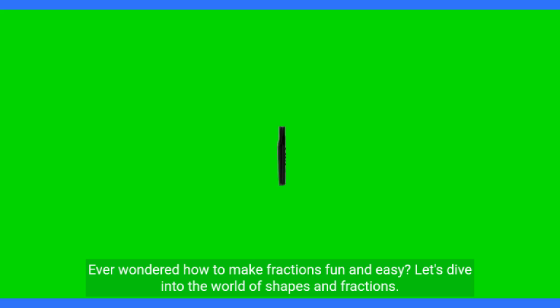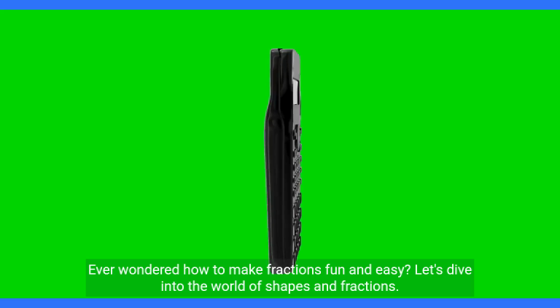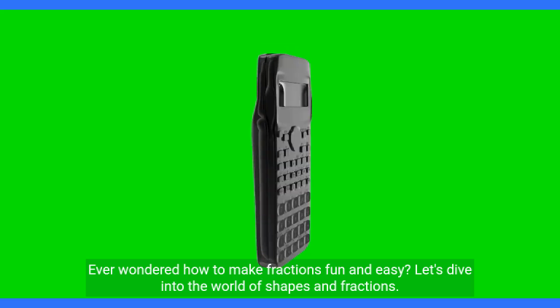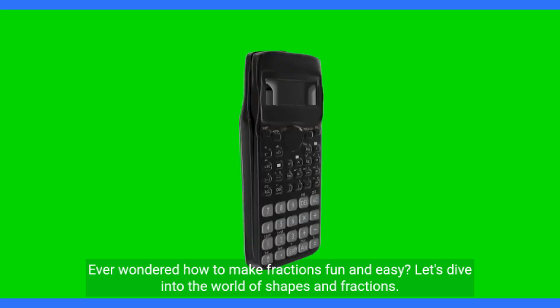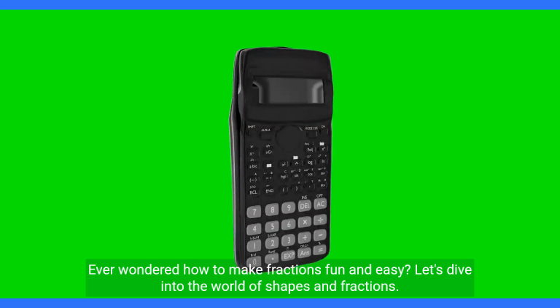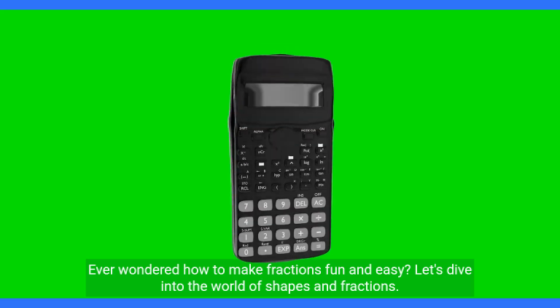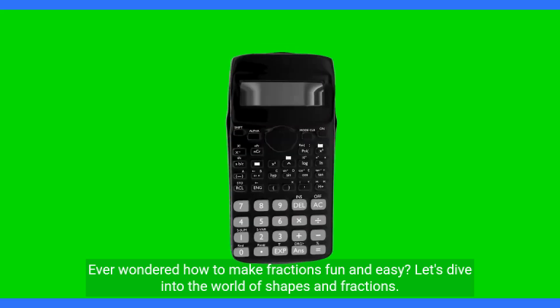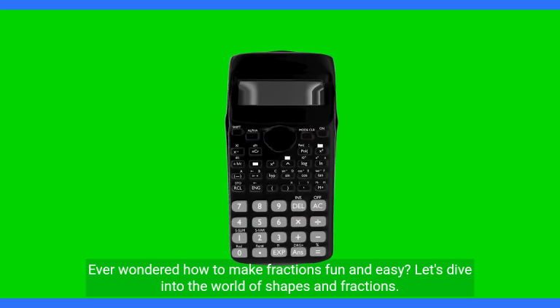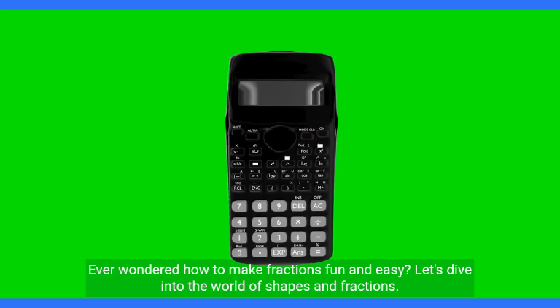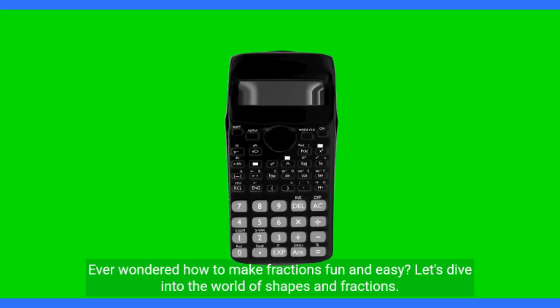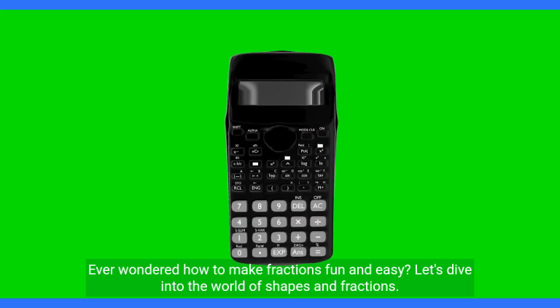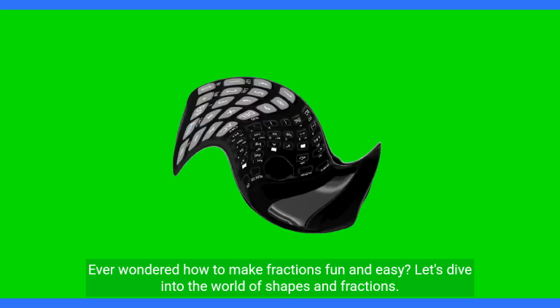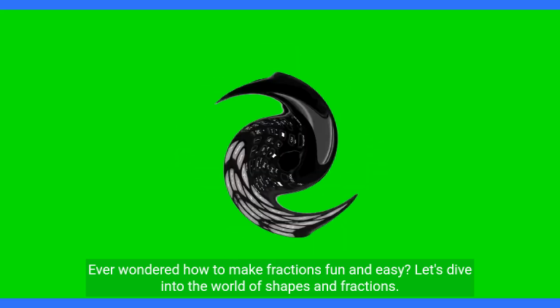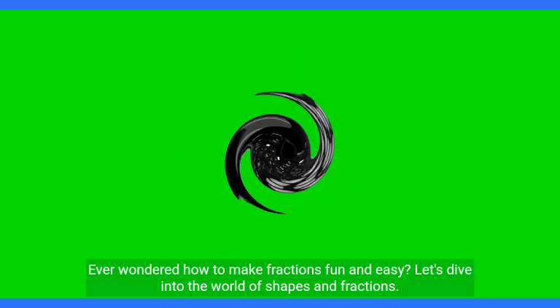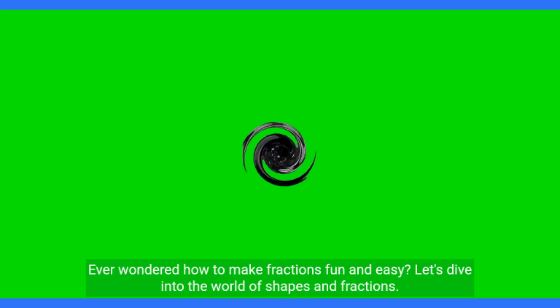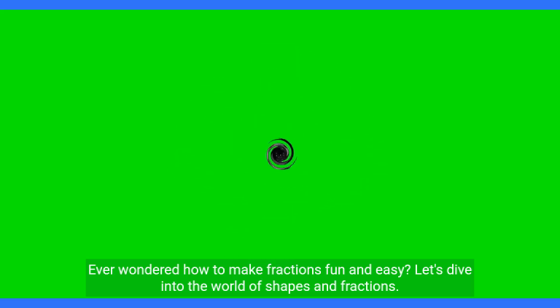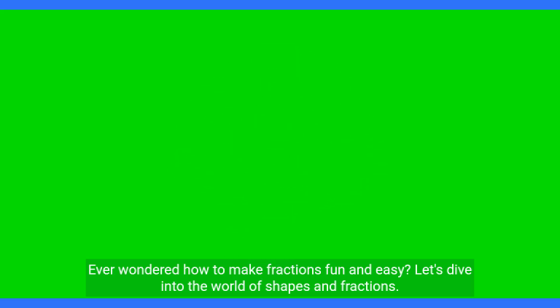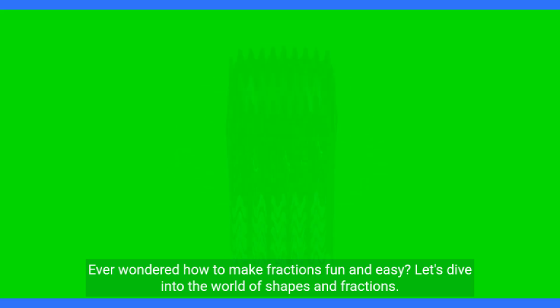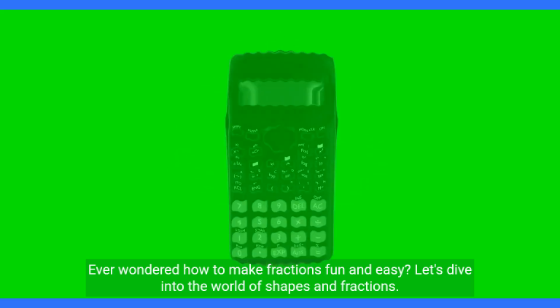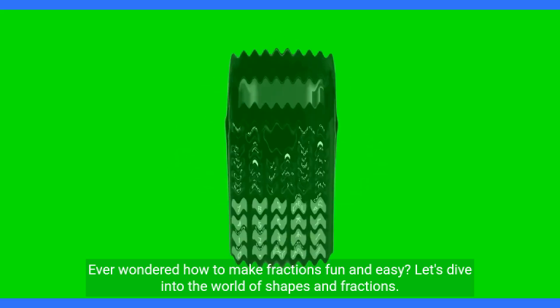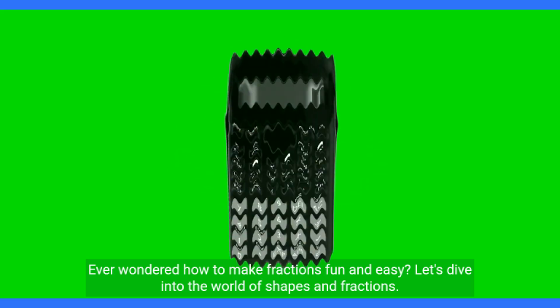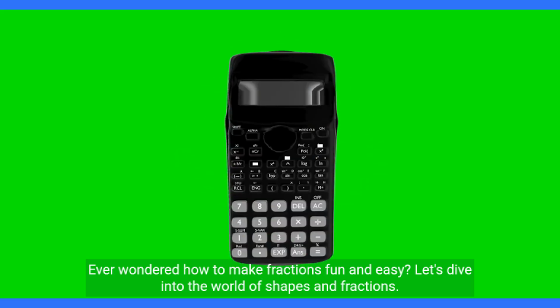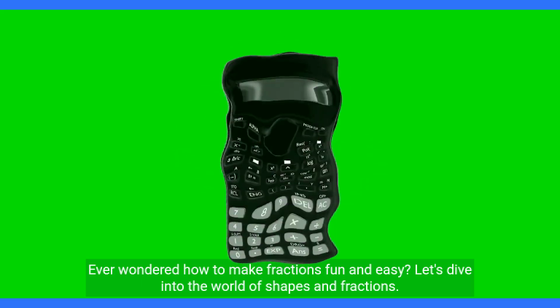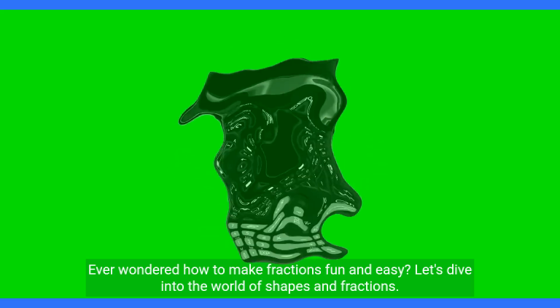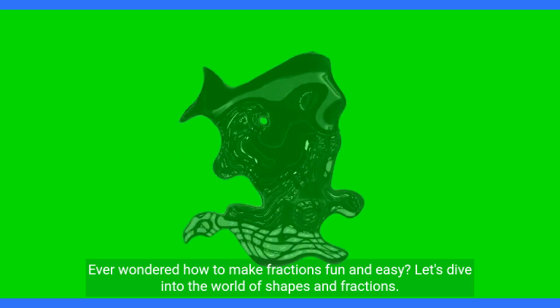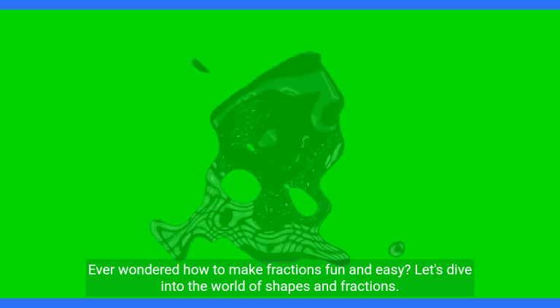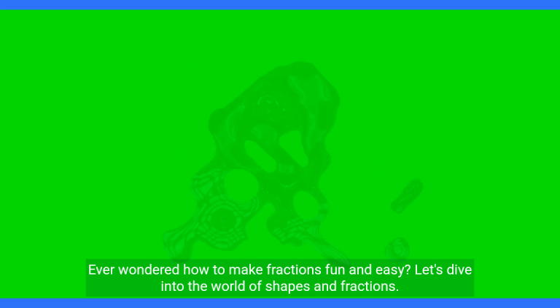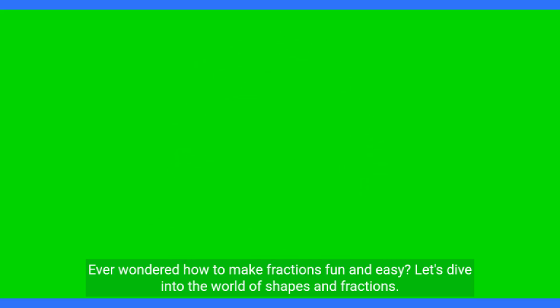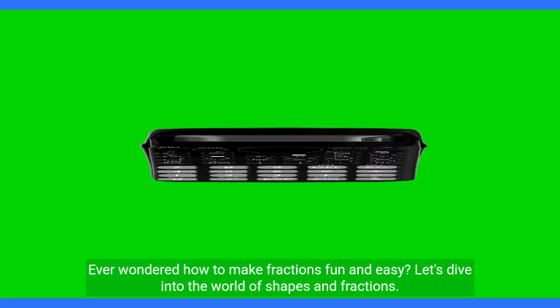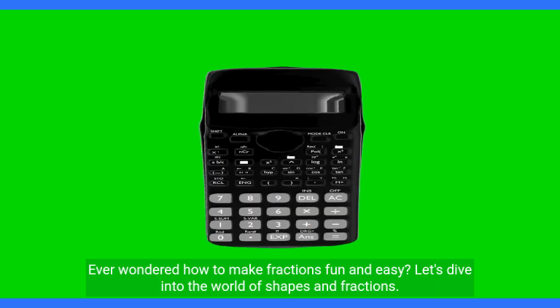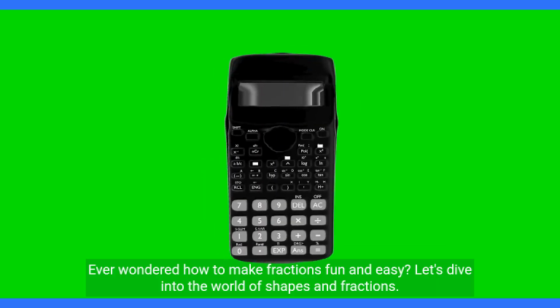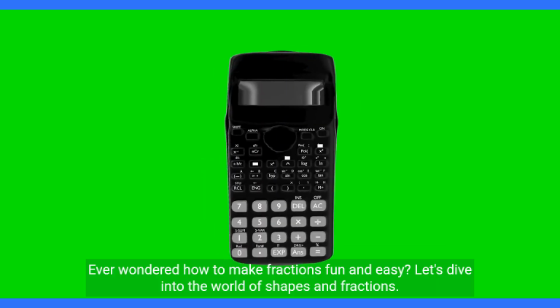Ever wondered how to make fractions fun and easy? Let's dive into the world of shapes and fractions.